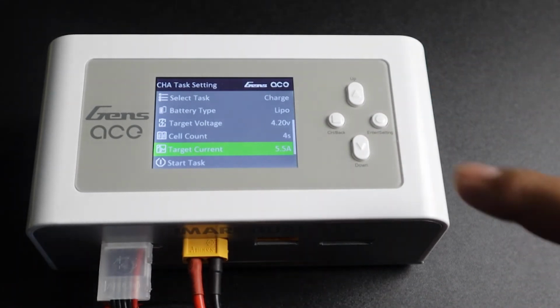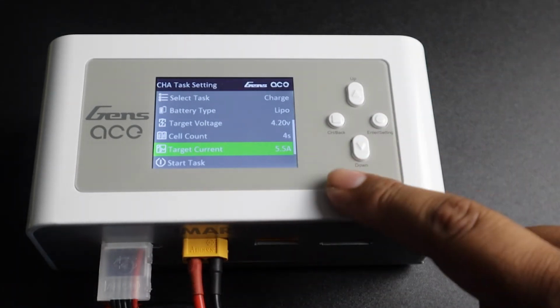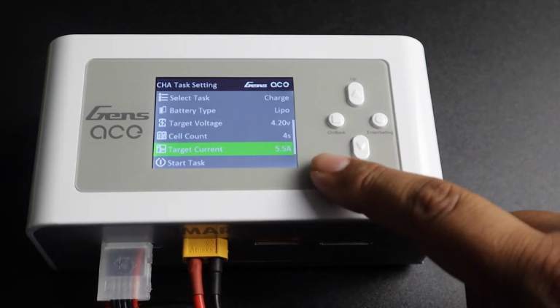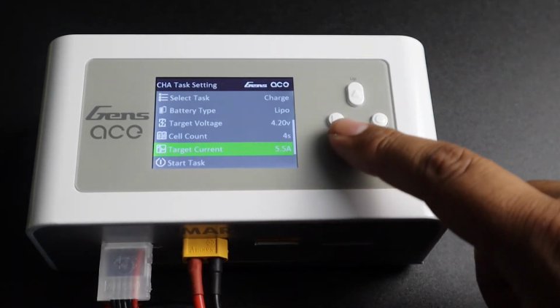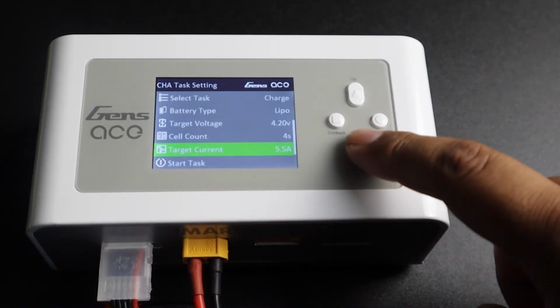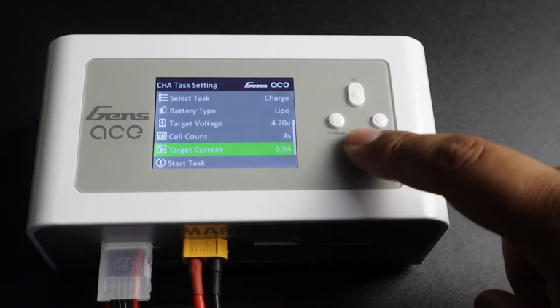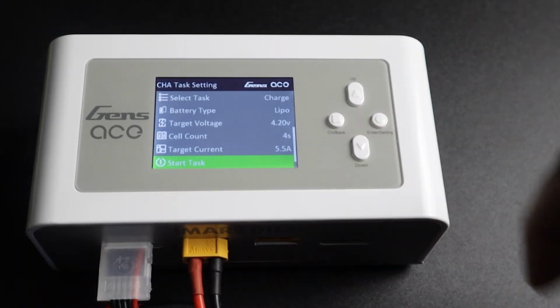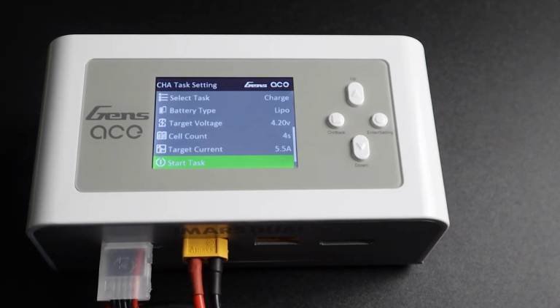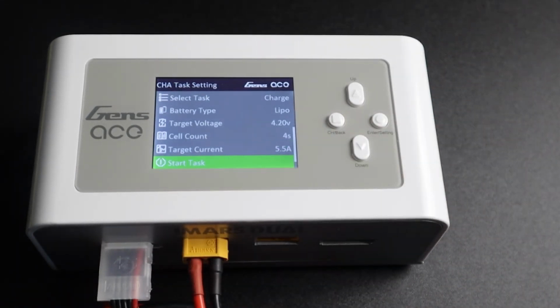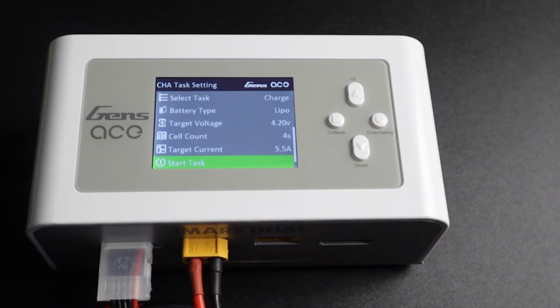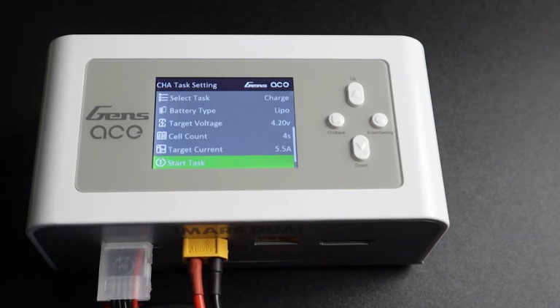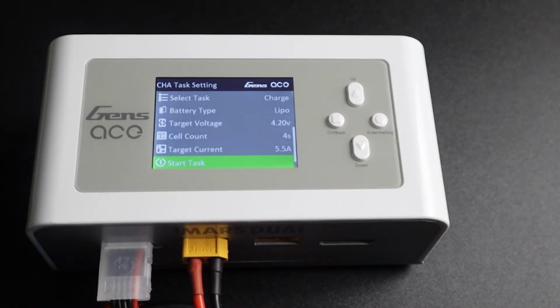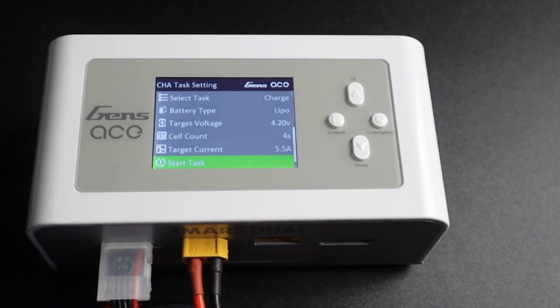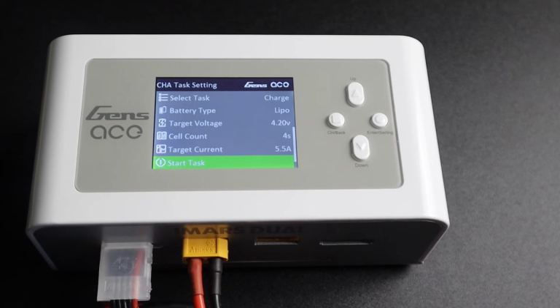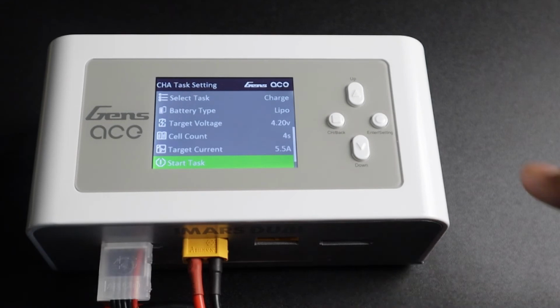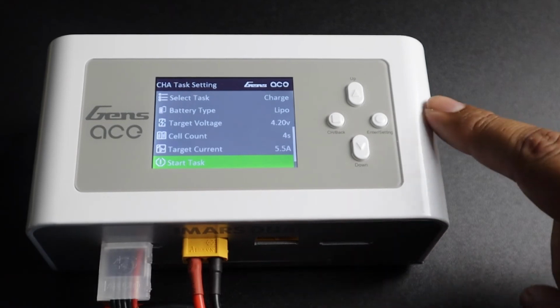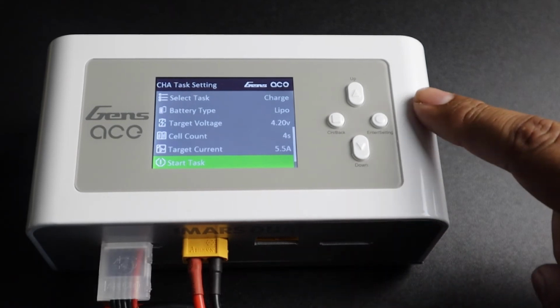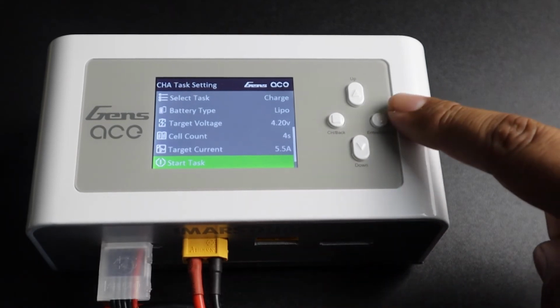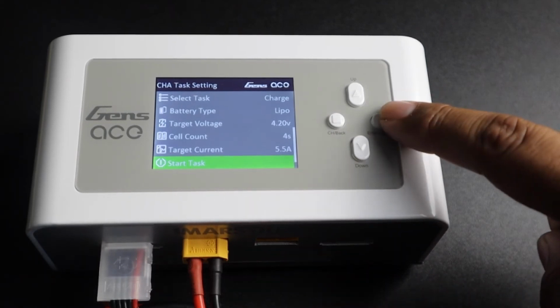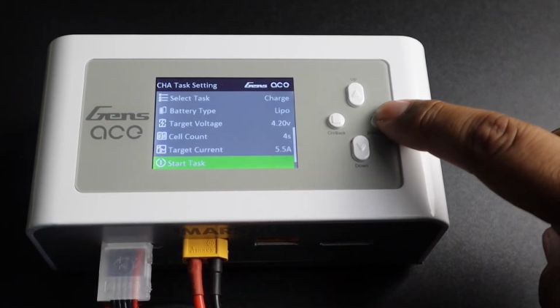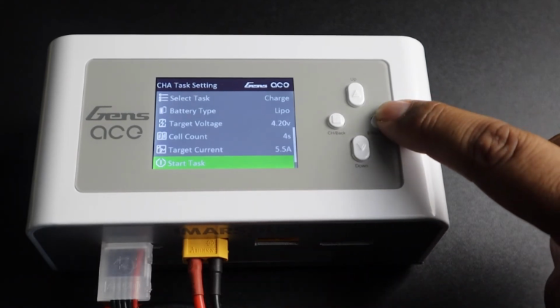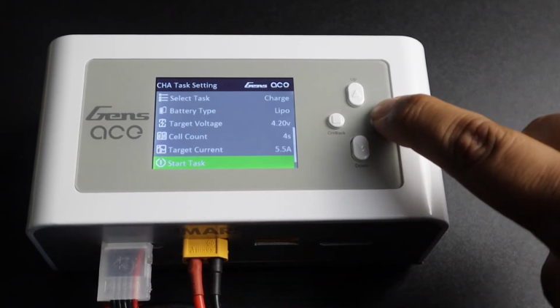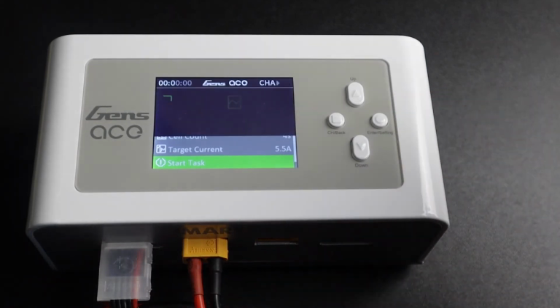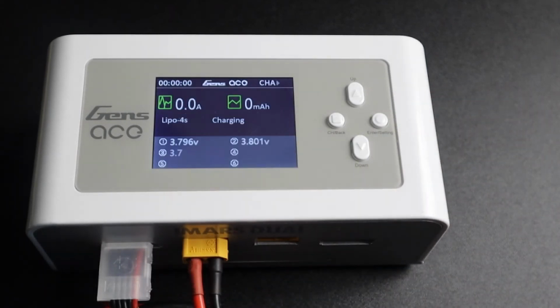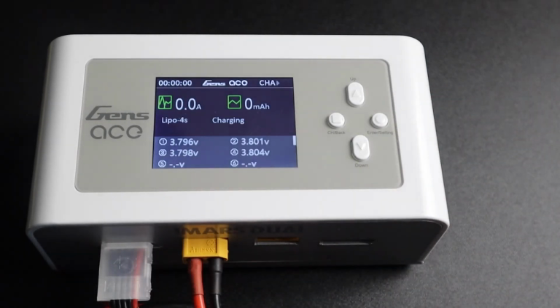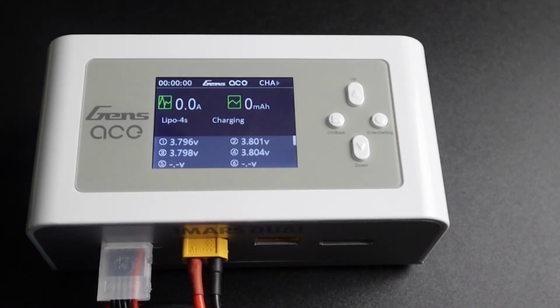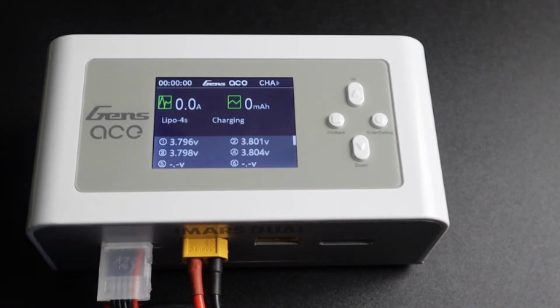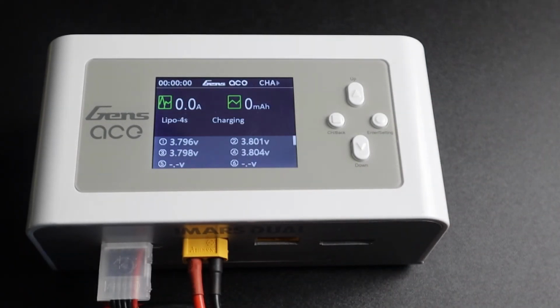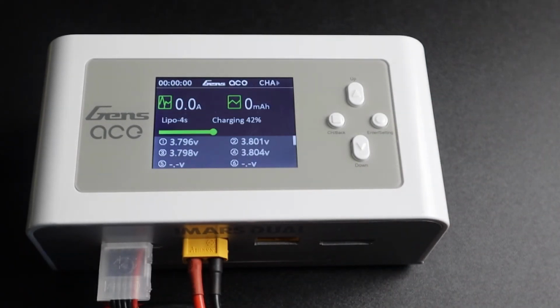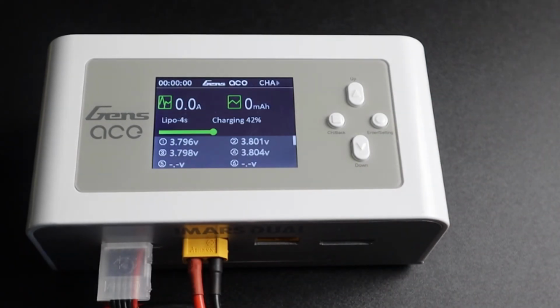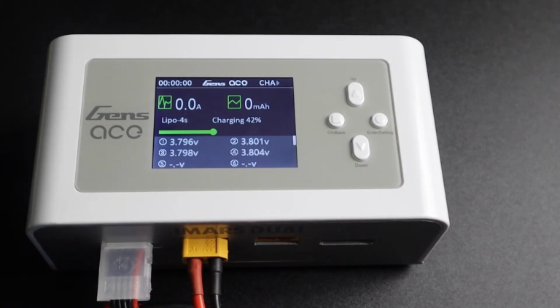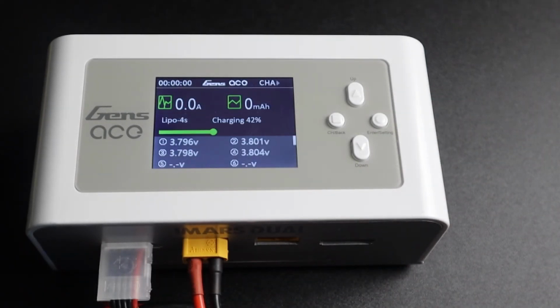Now that we have our settings to the recommended choices, select start task with a short press of the enter button and your charge cycle has begun.